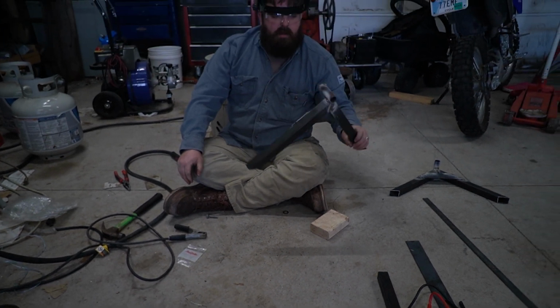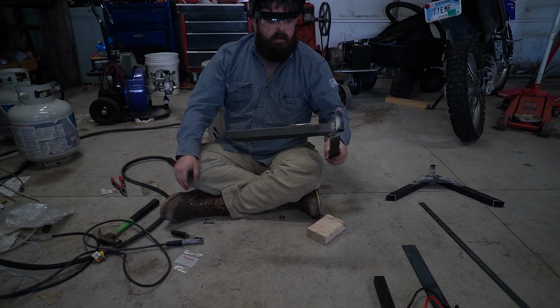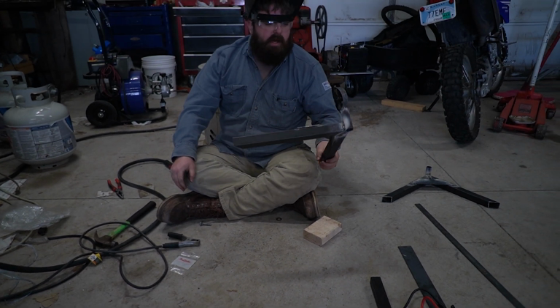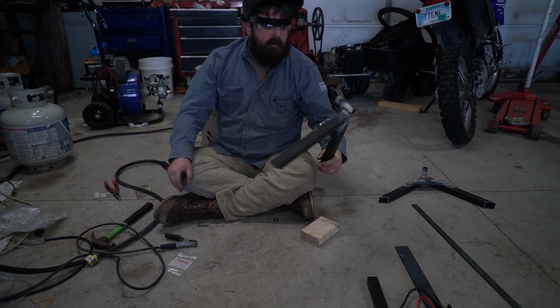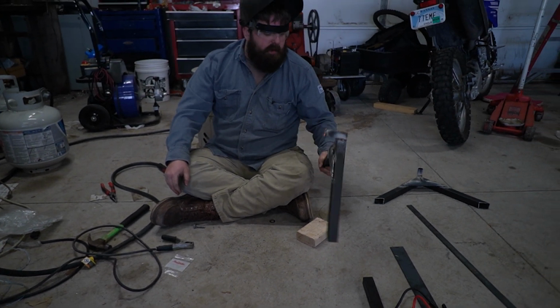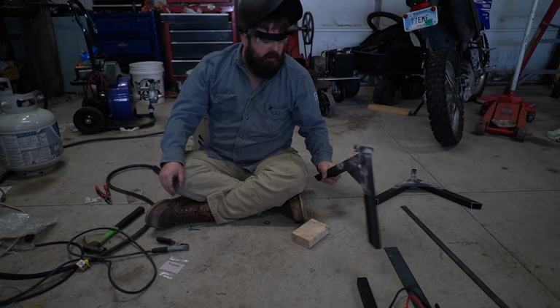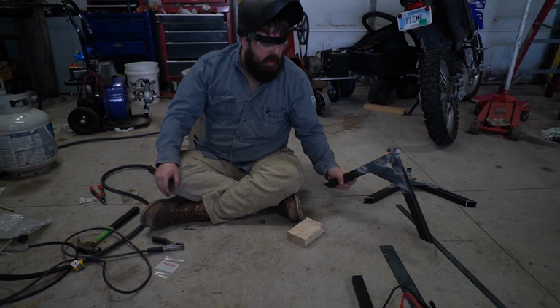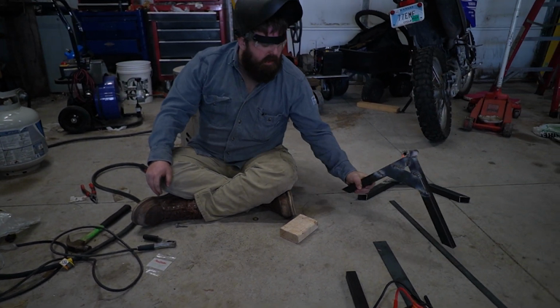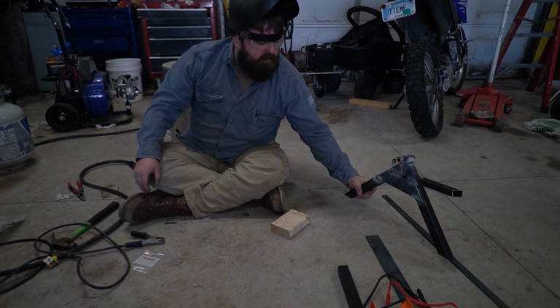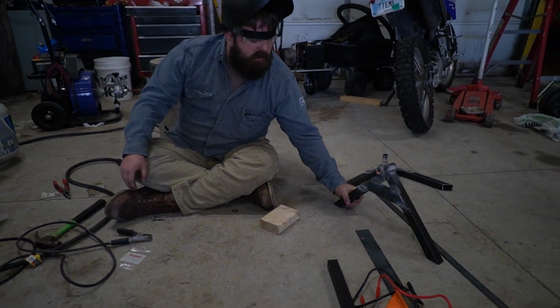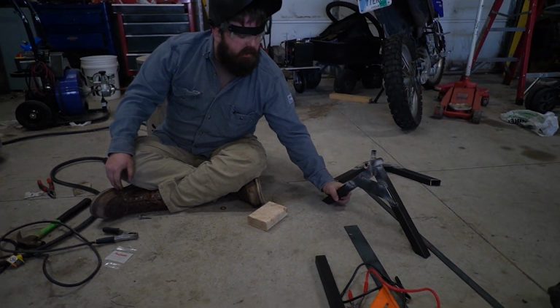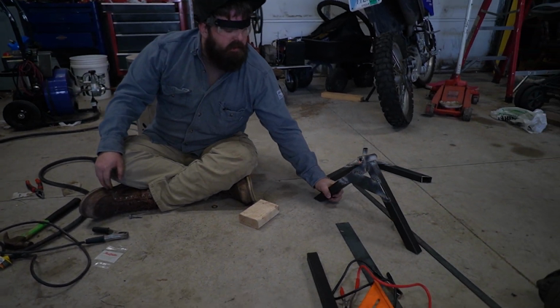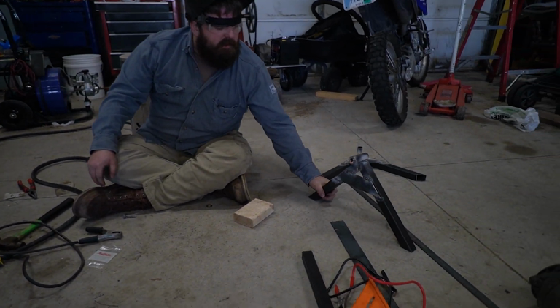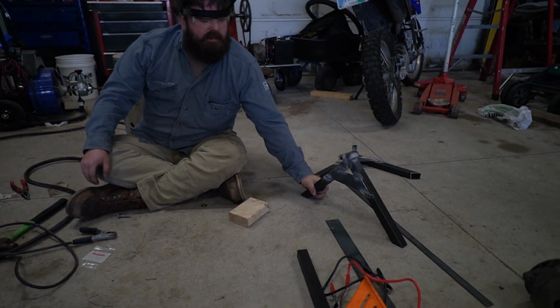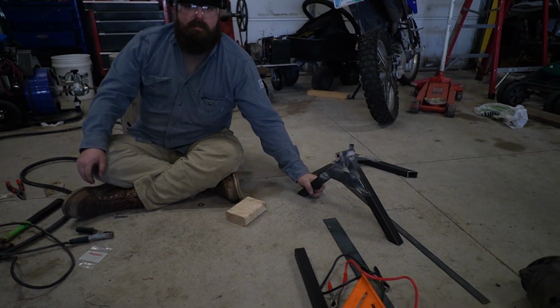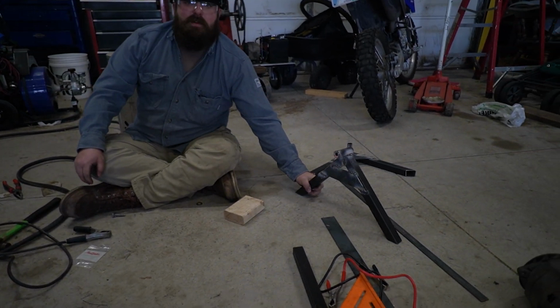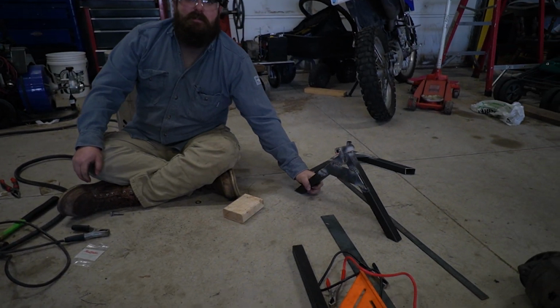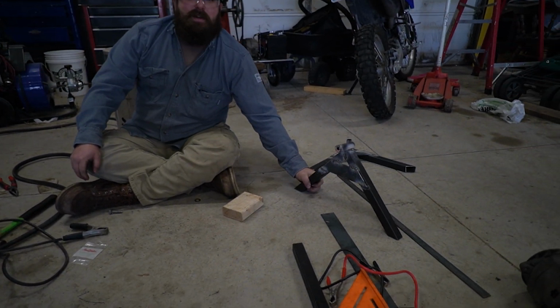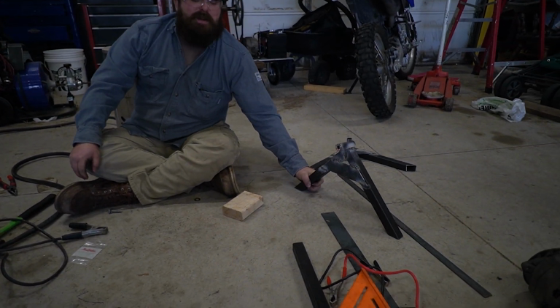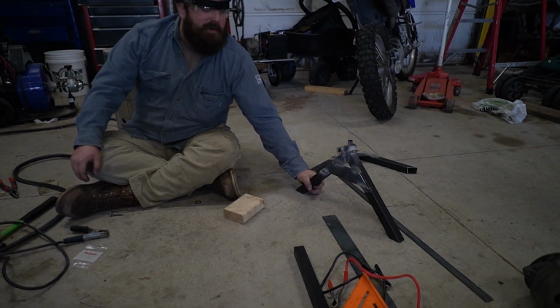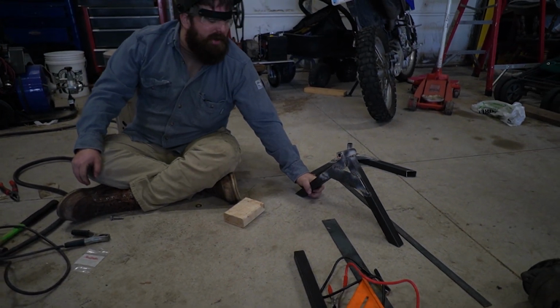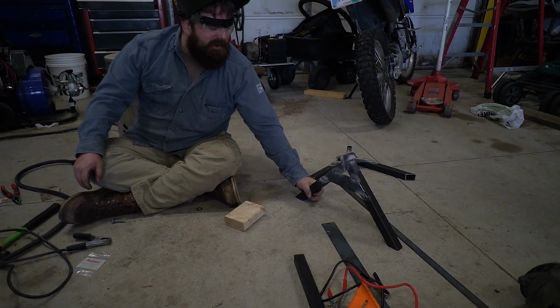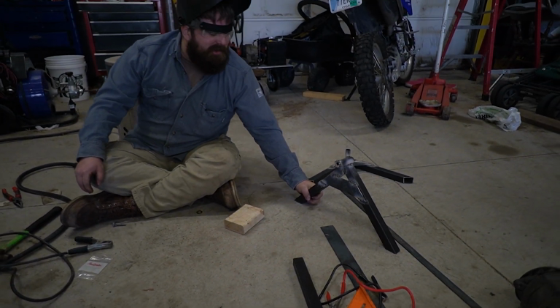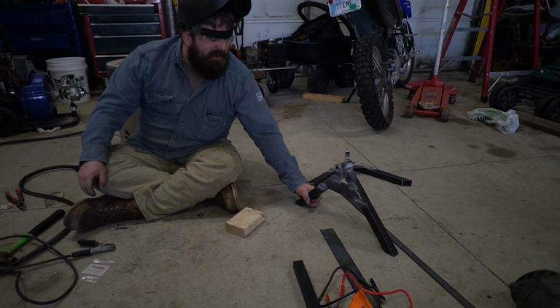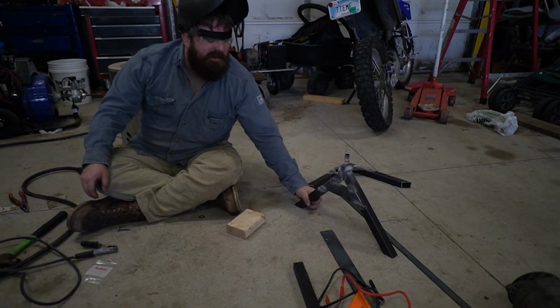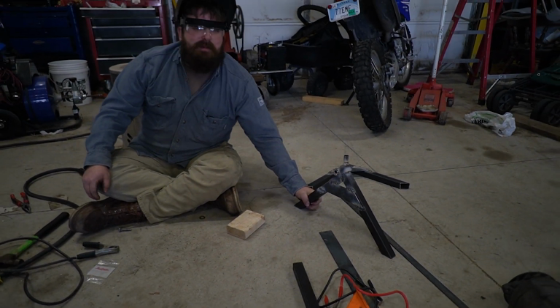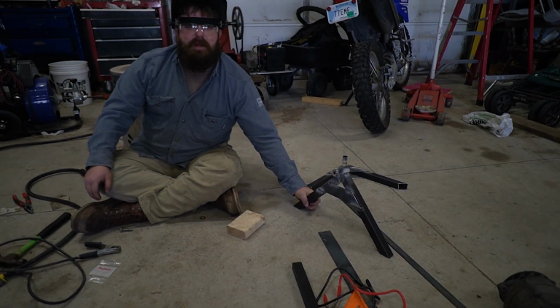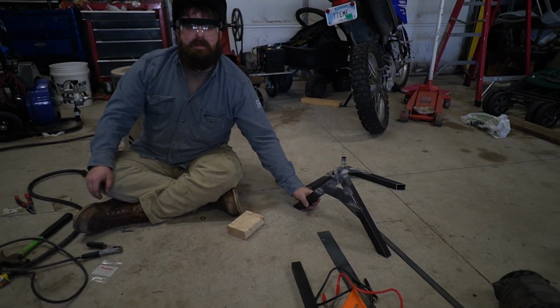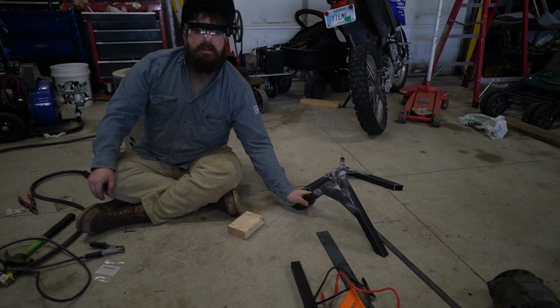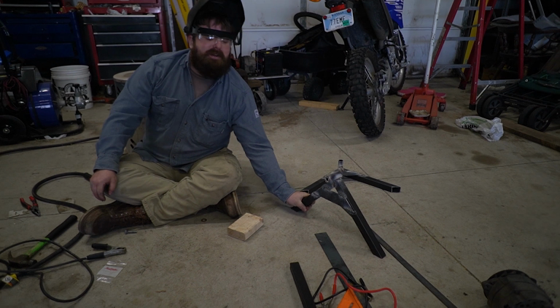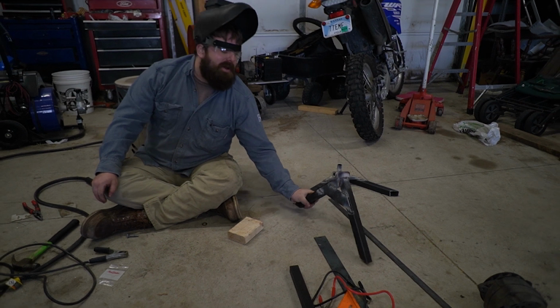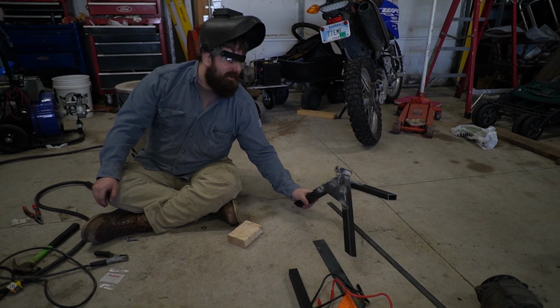And remember guys, if you're not very good at welding, better be good at grinding.